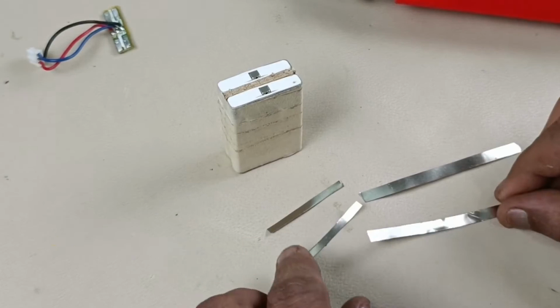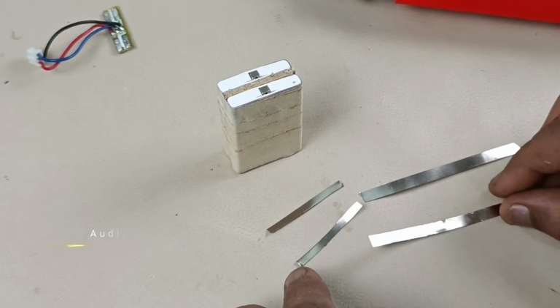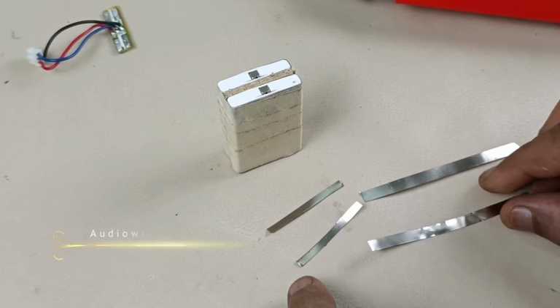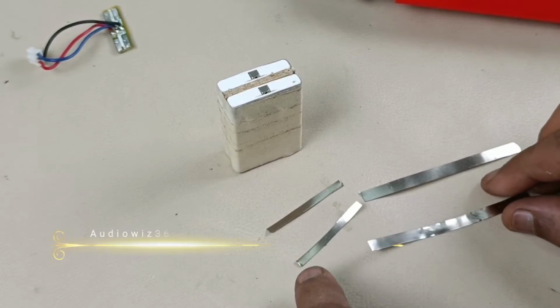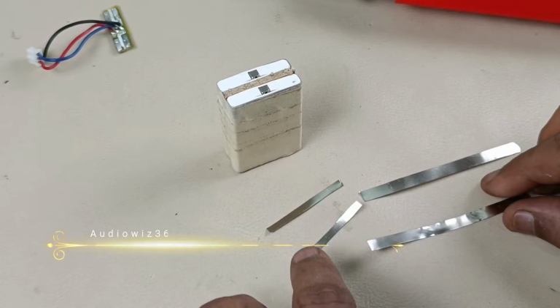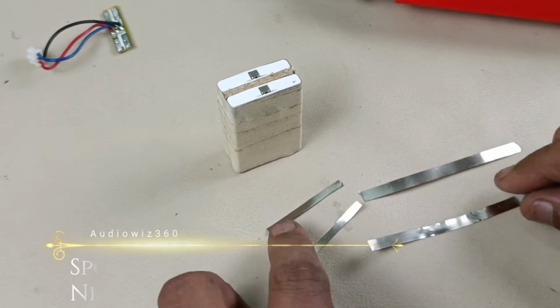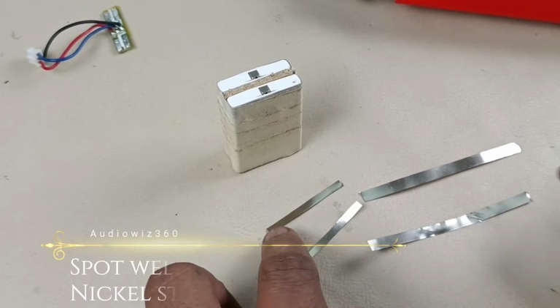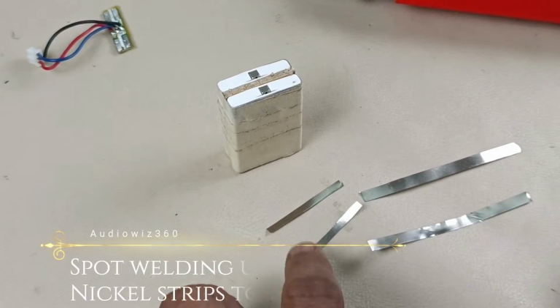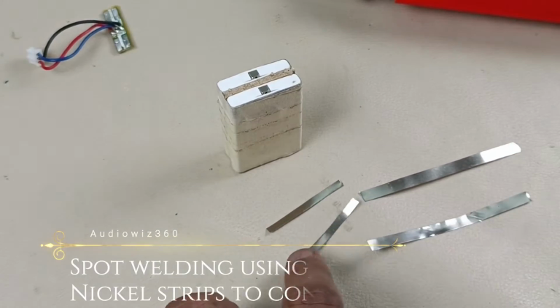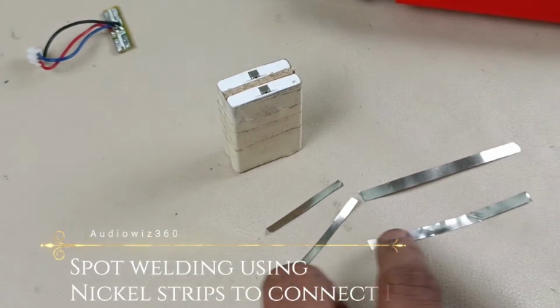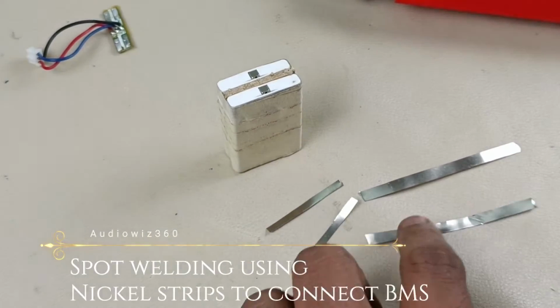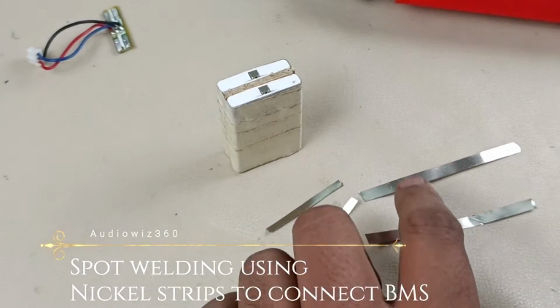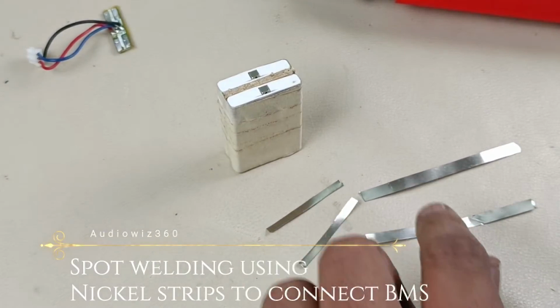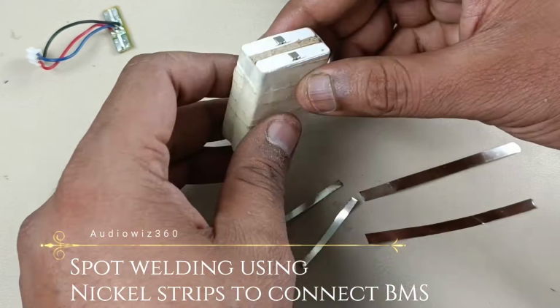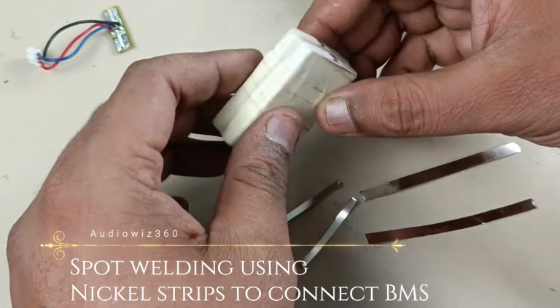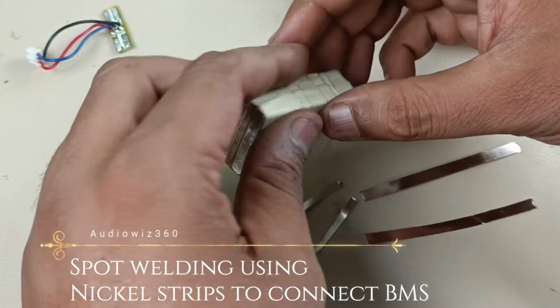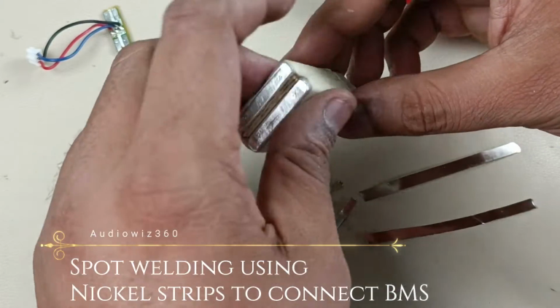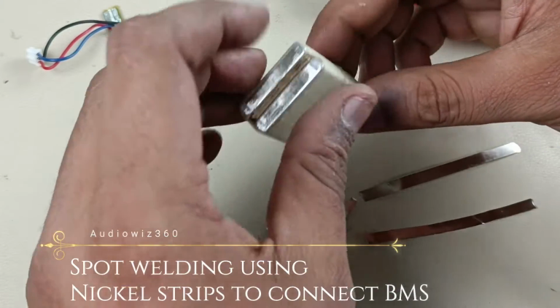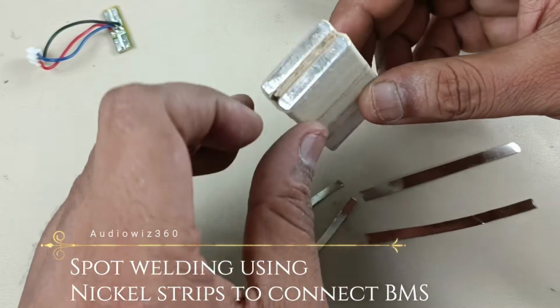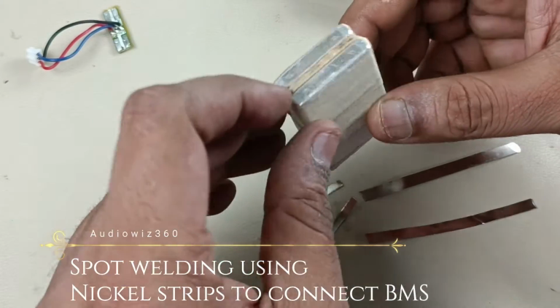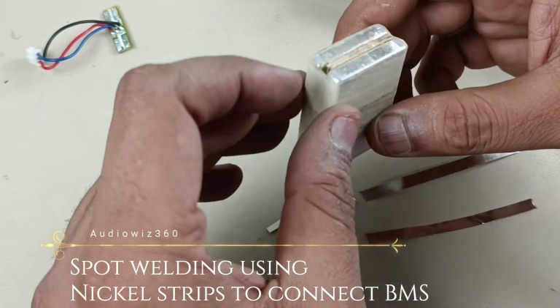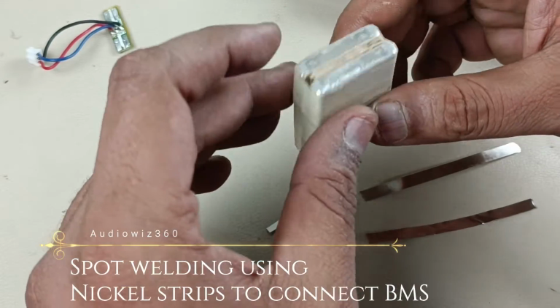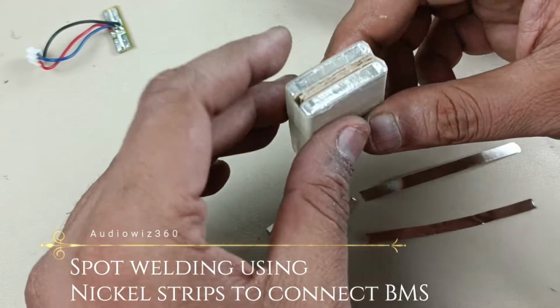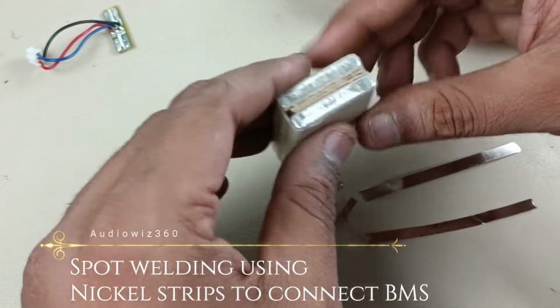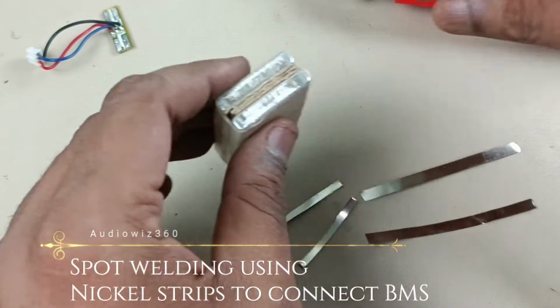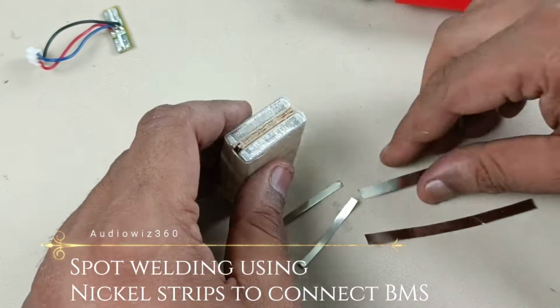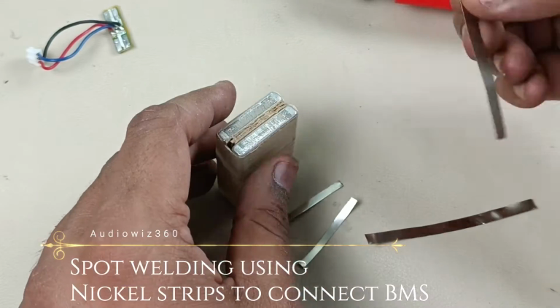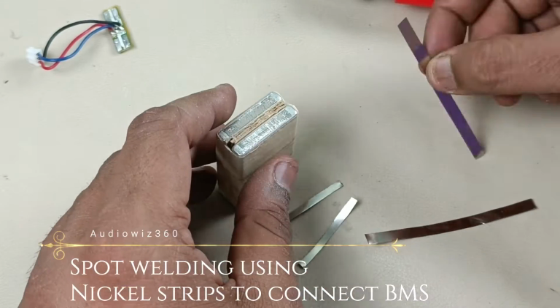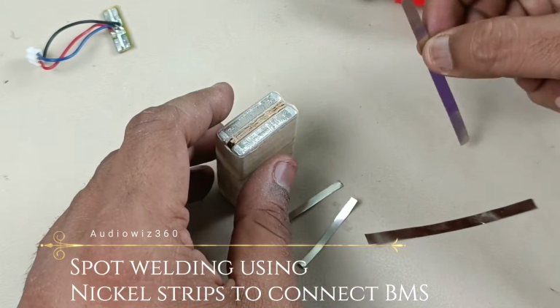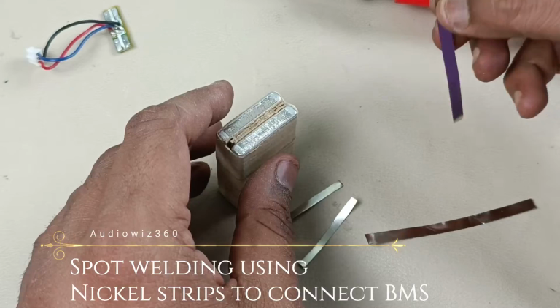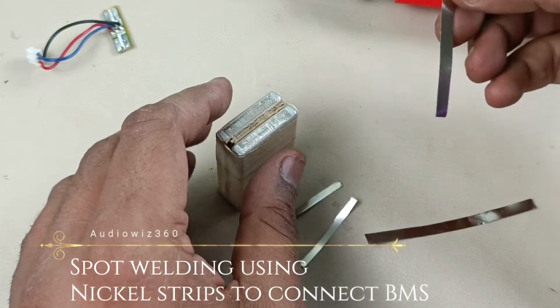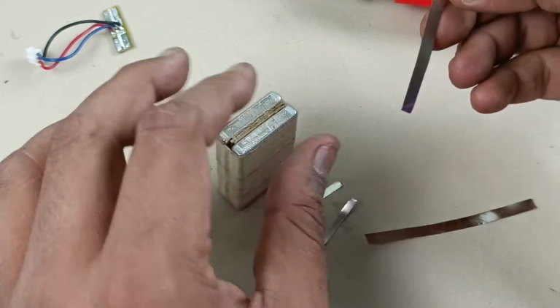I have these four nickel plates and I am going to spot weld them onto this battery. Let's do that.